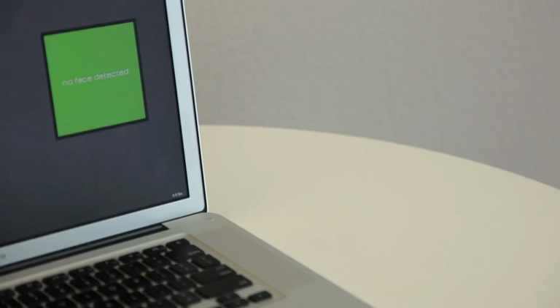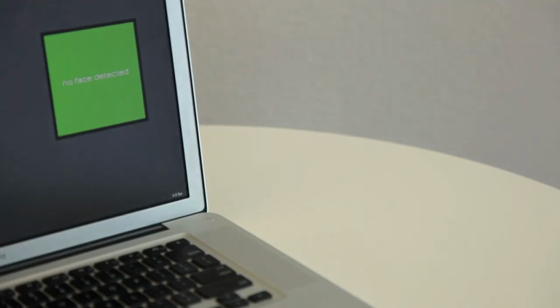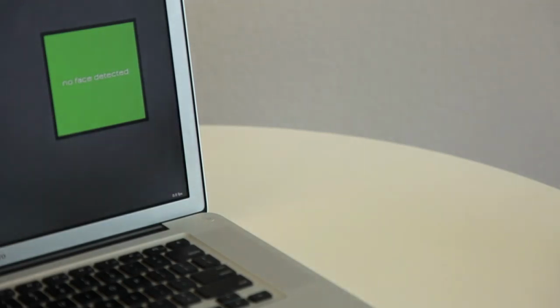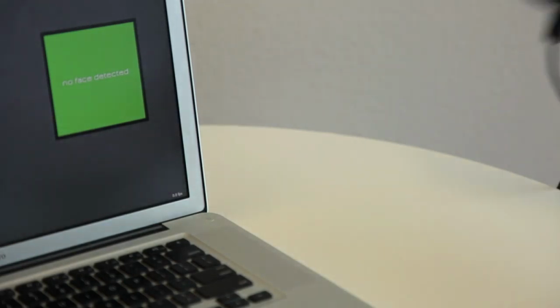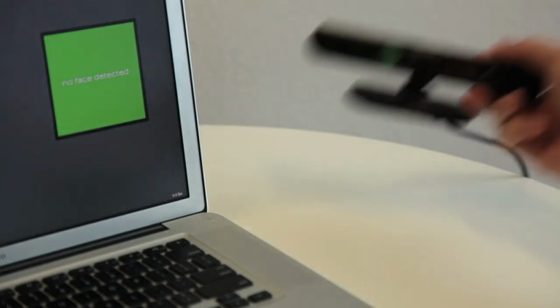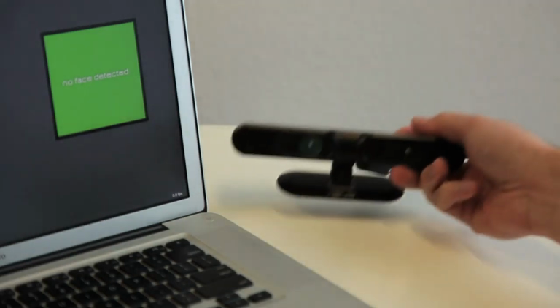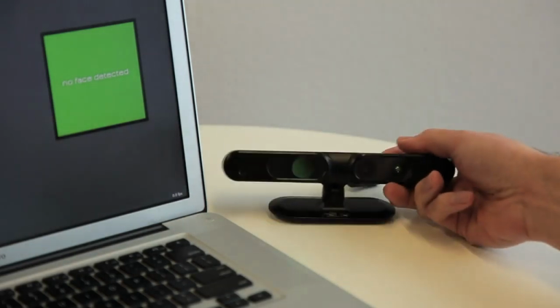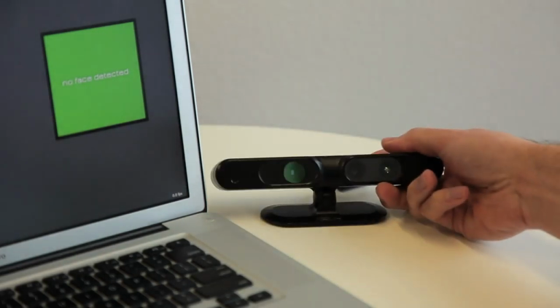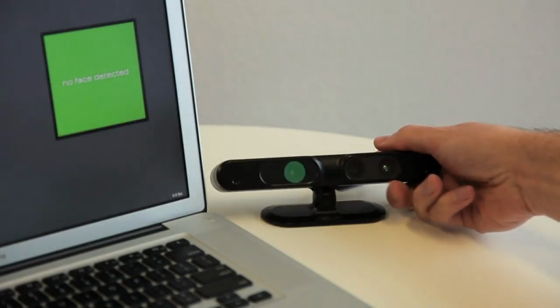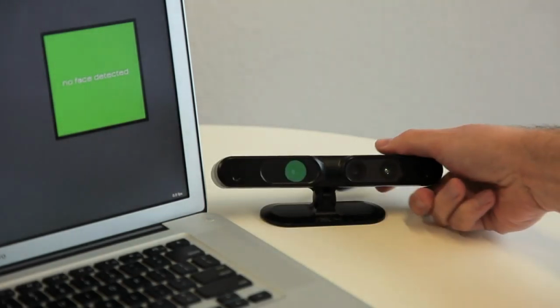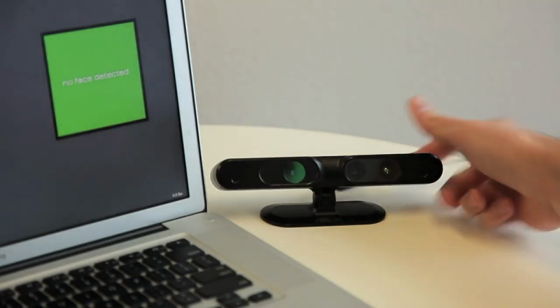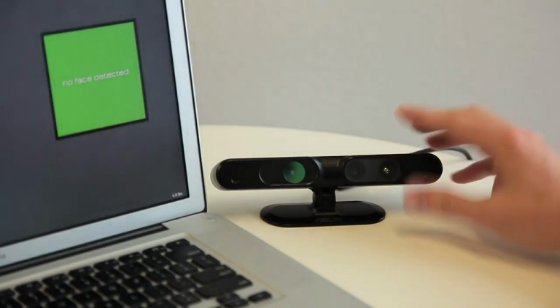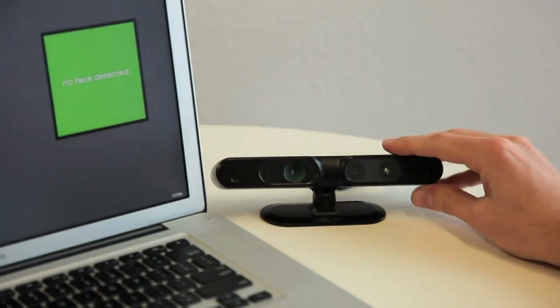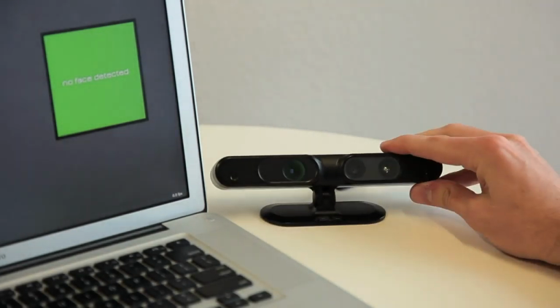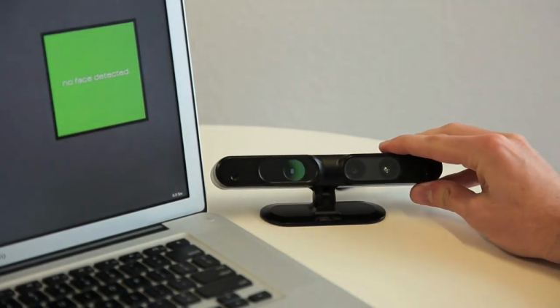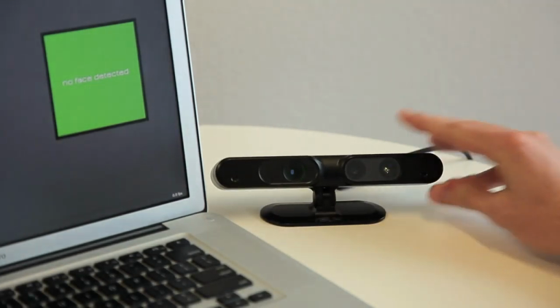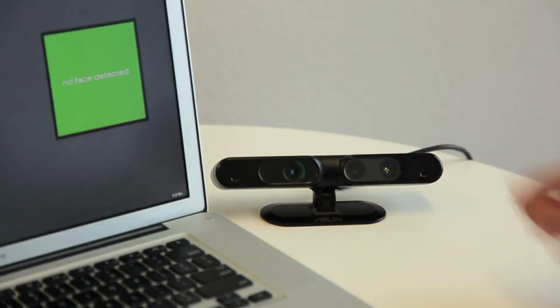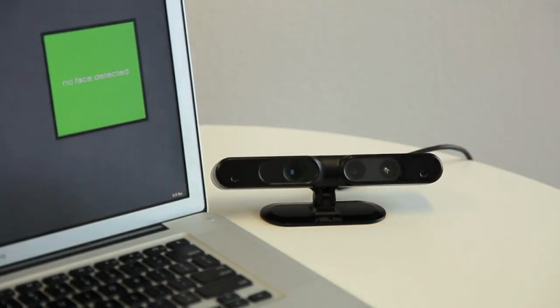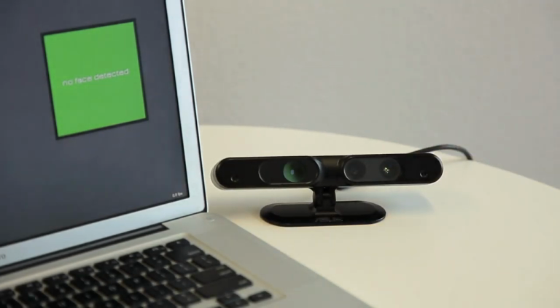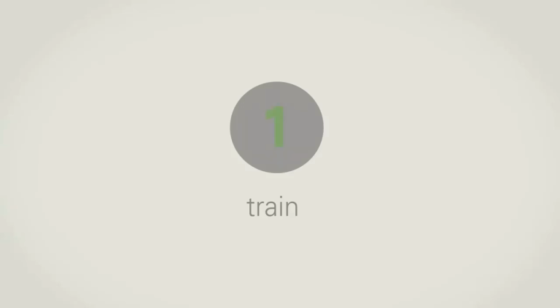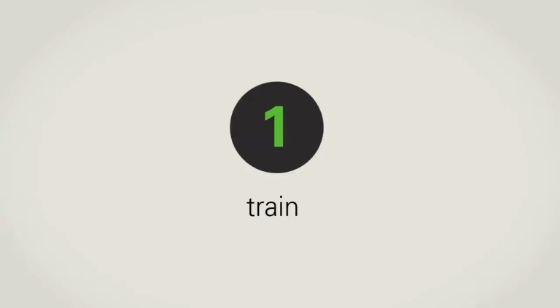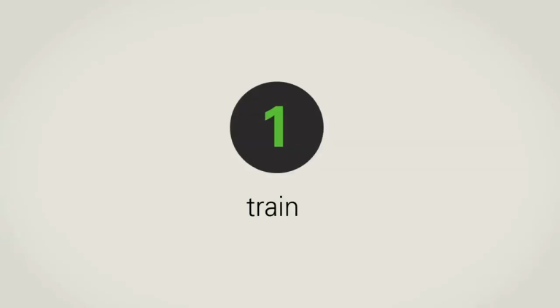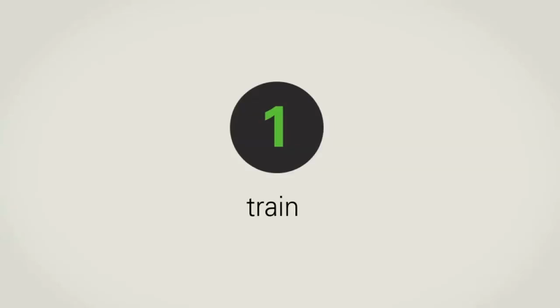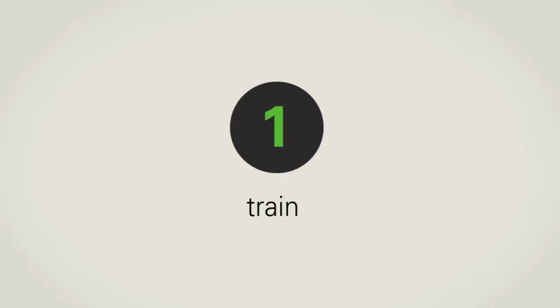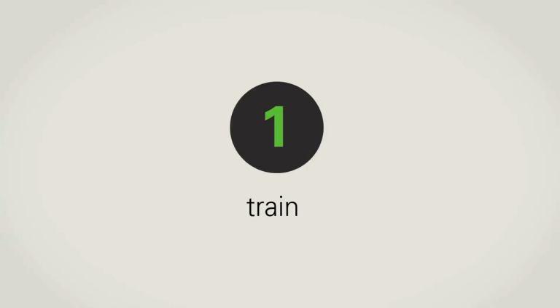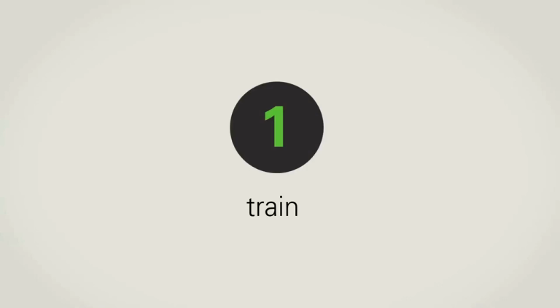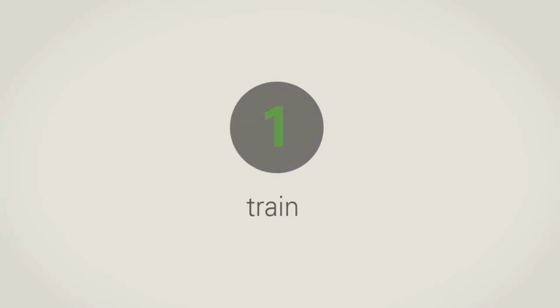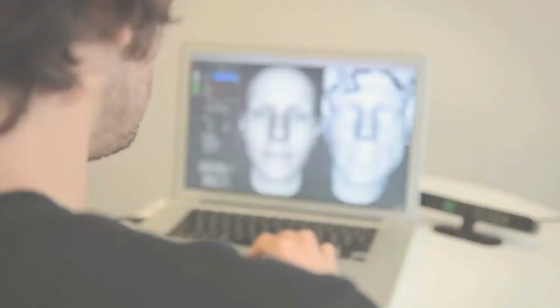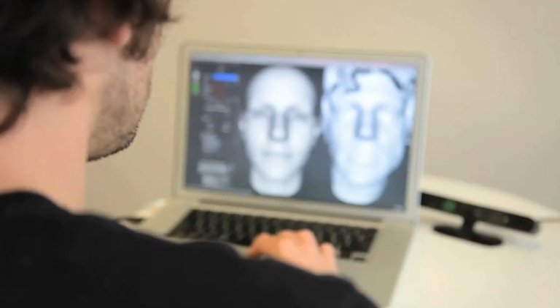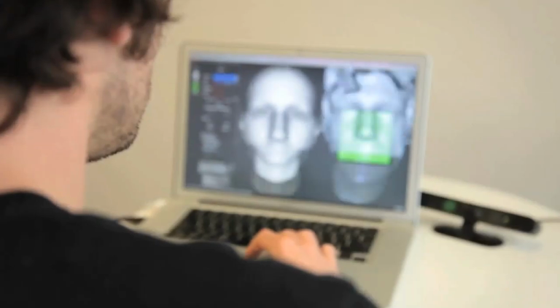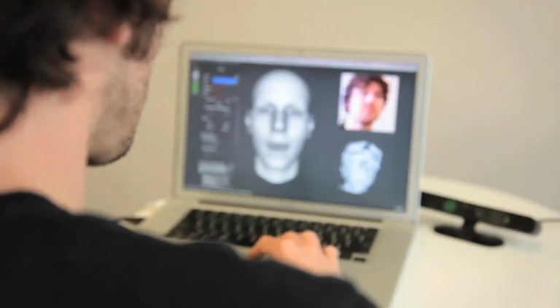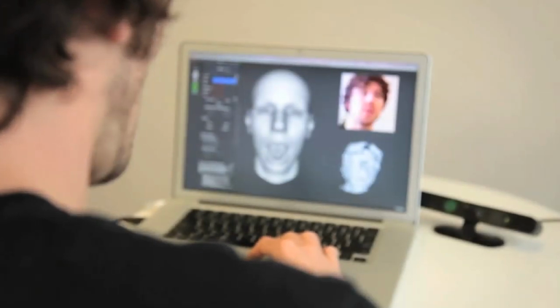To set up the mocap stage, just place the 3D camera on your desk and then face the sensor to train your personalized avatar.